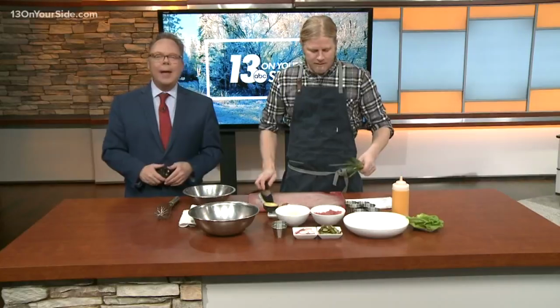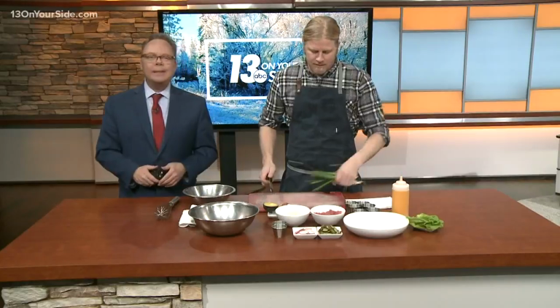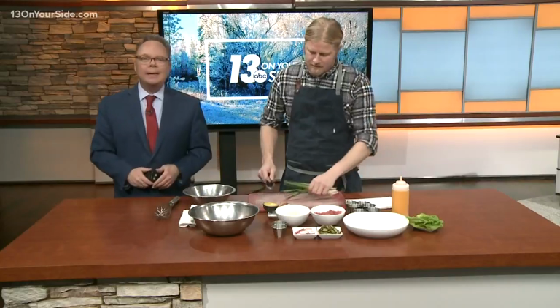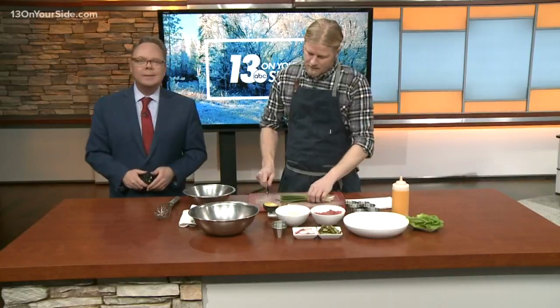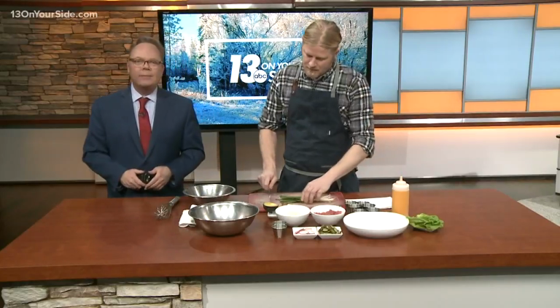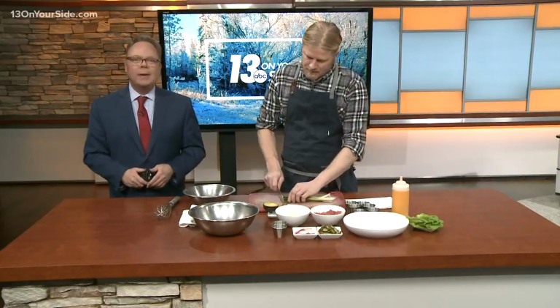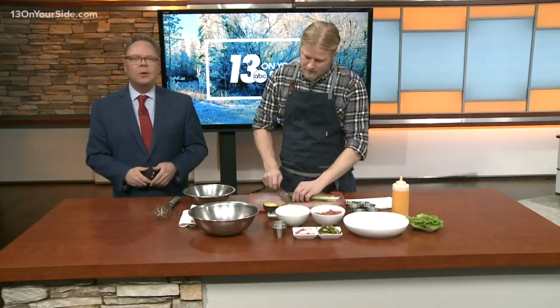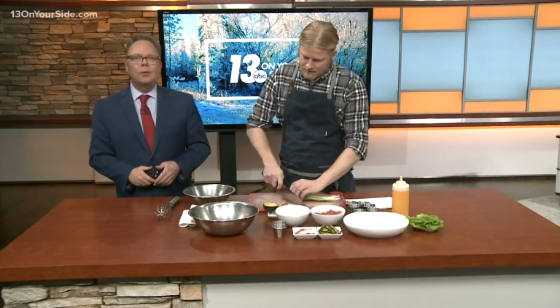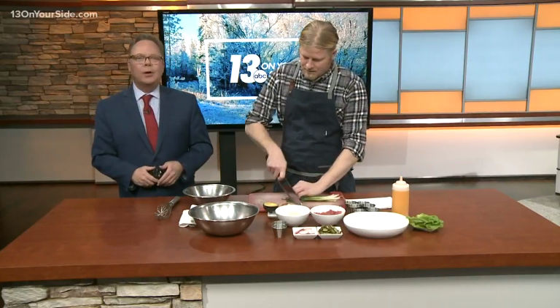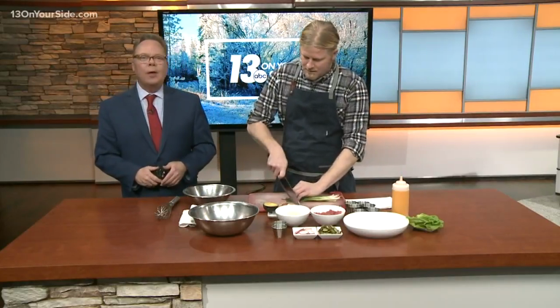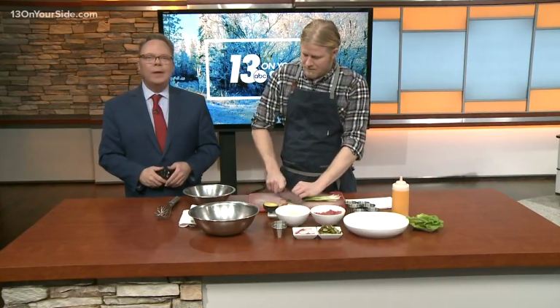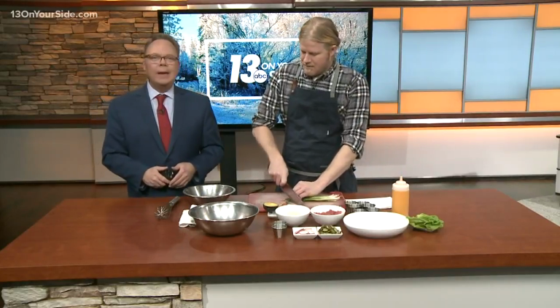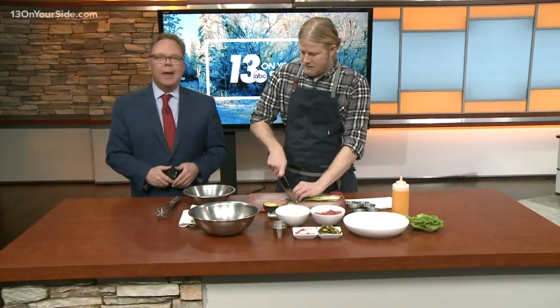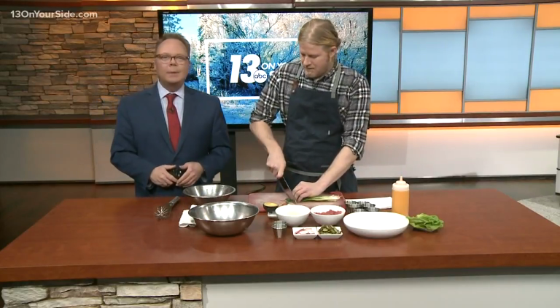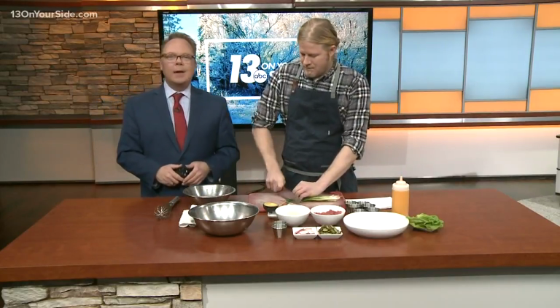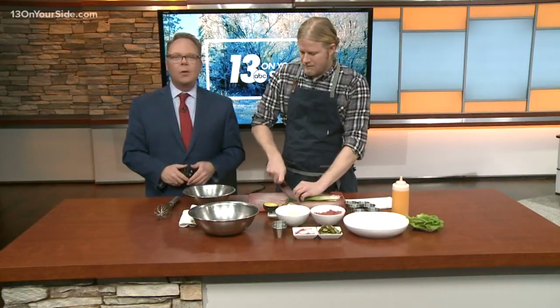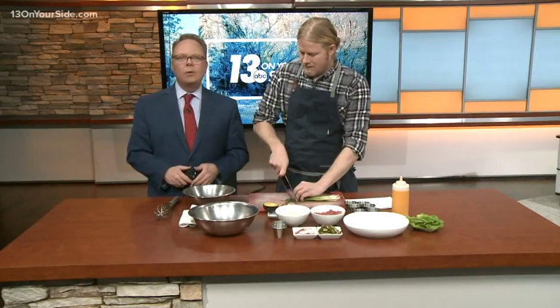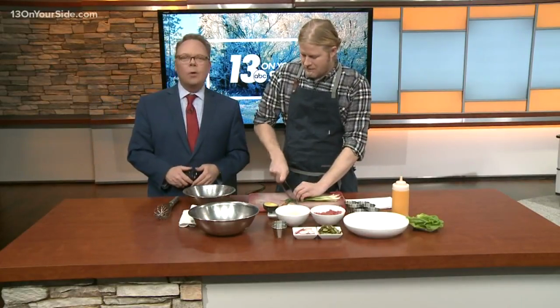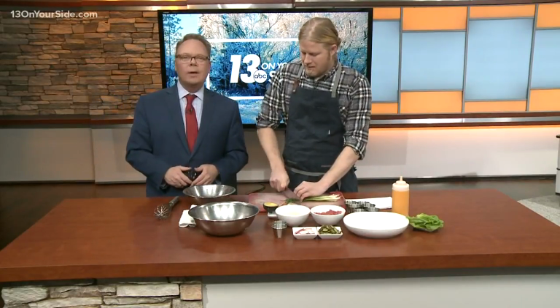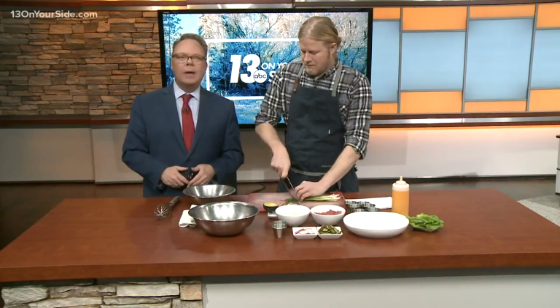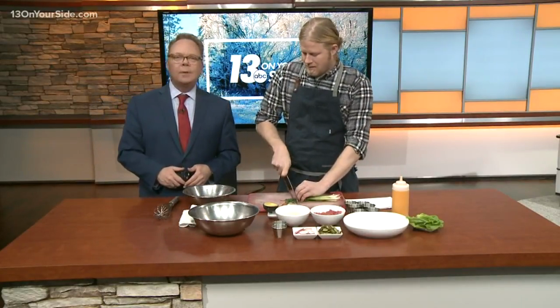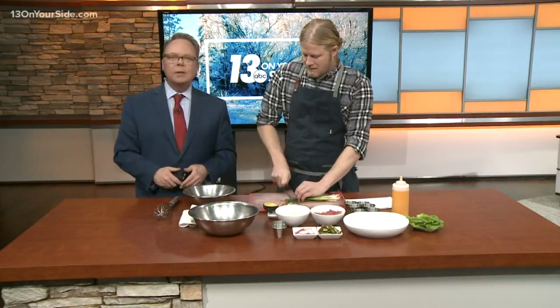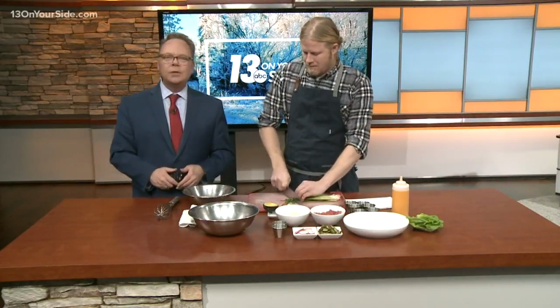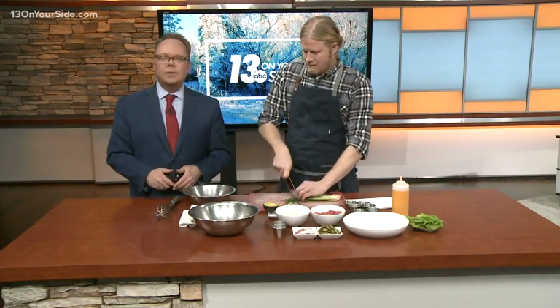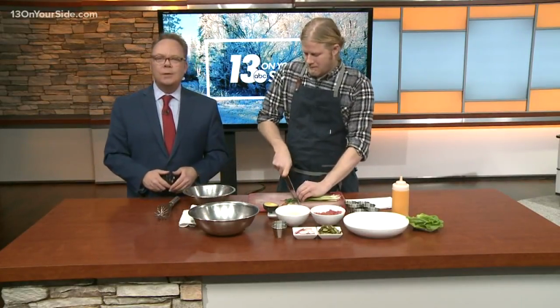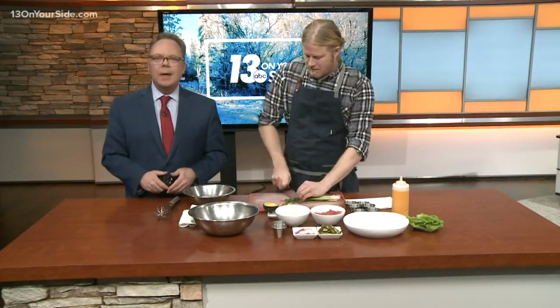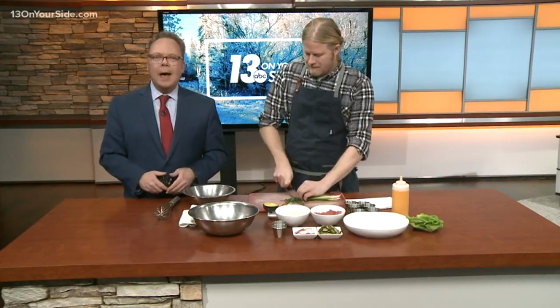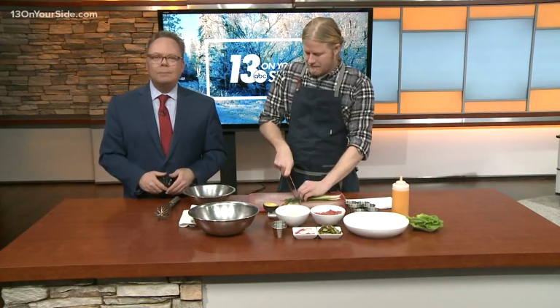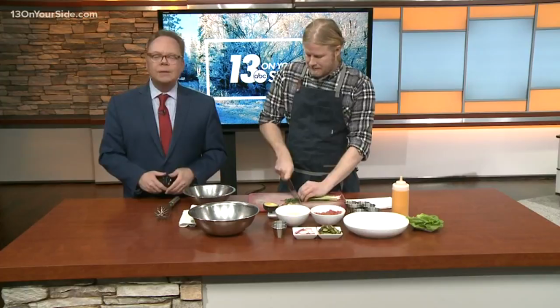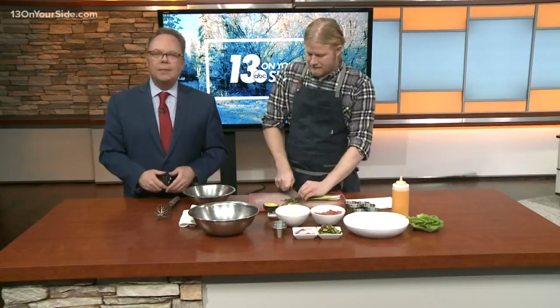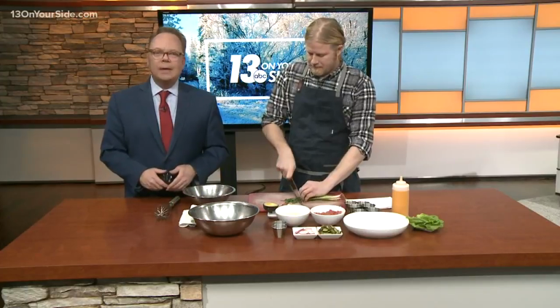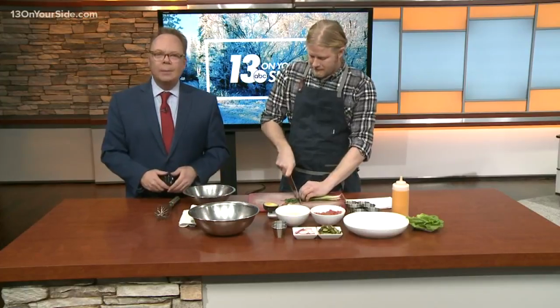Going out to eat doesn't have to mean you're putting your healthy eating habits on hold or giving up delicious food options at the table.